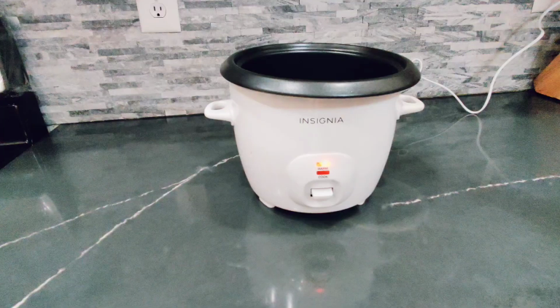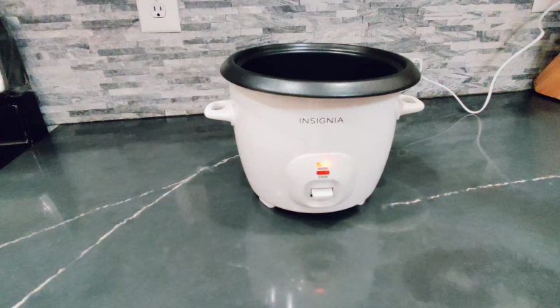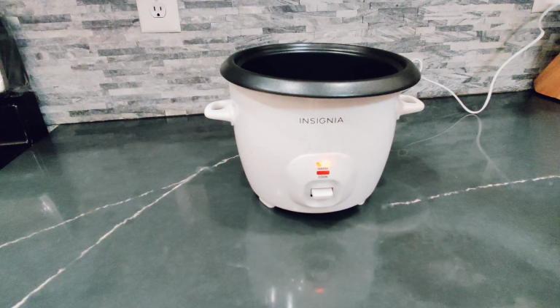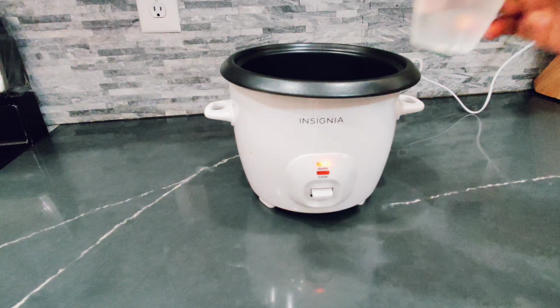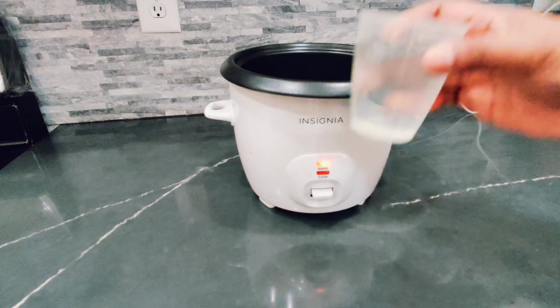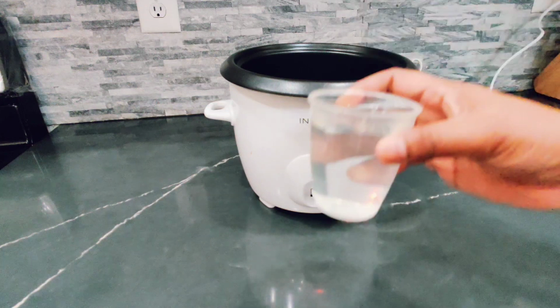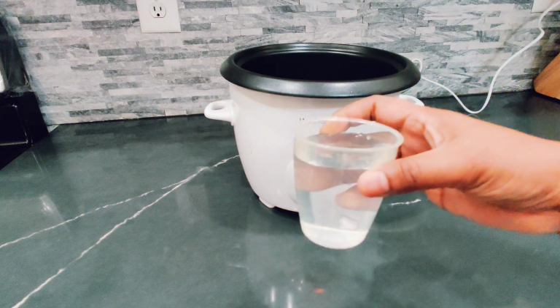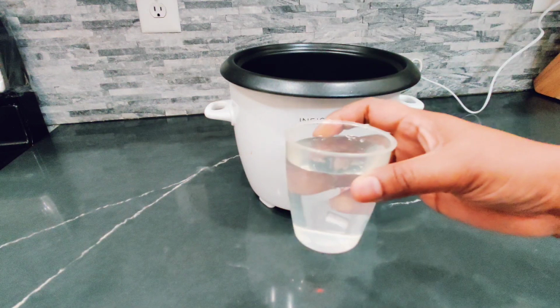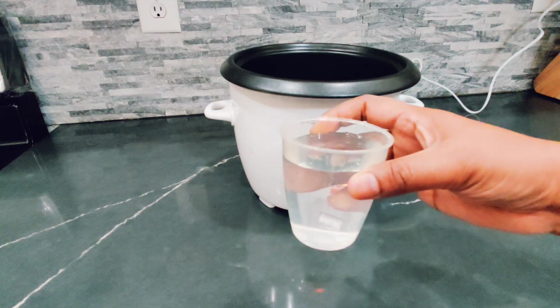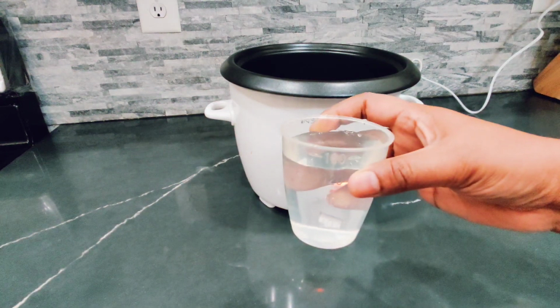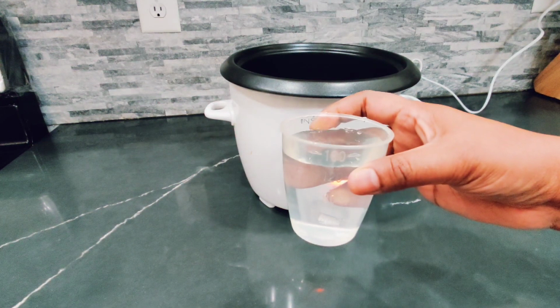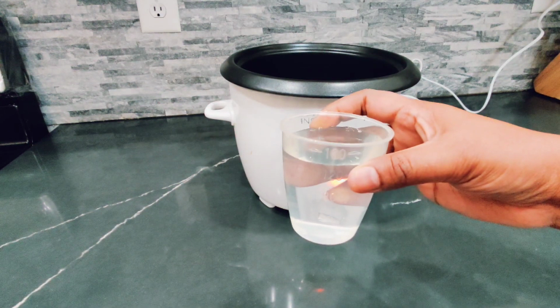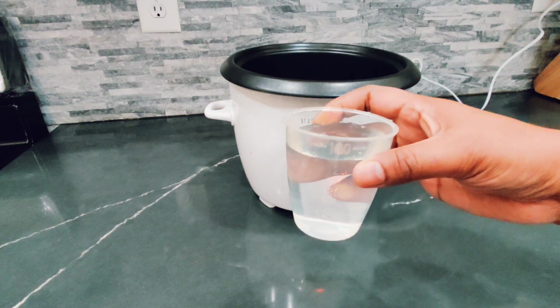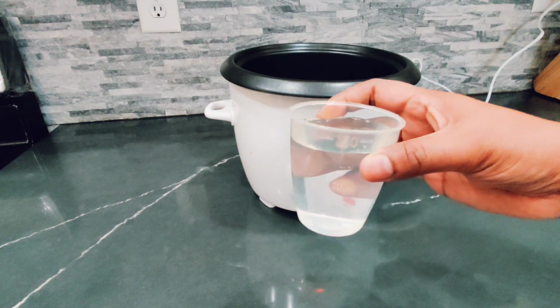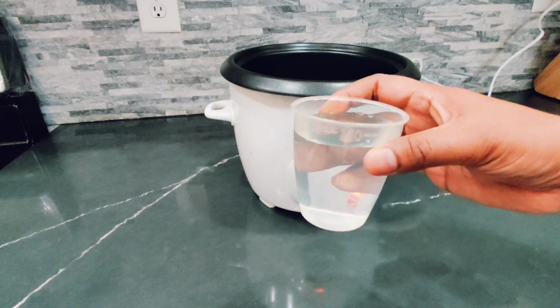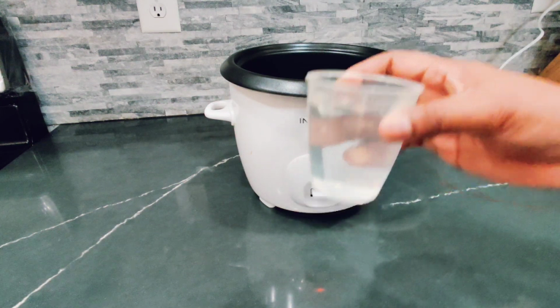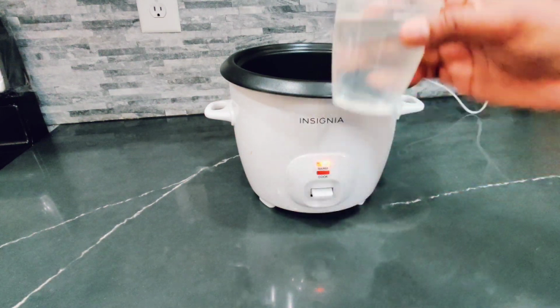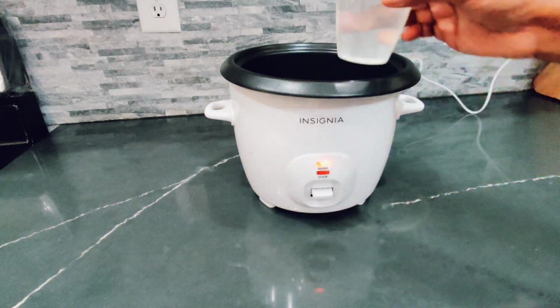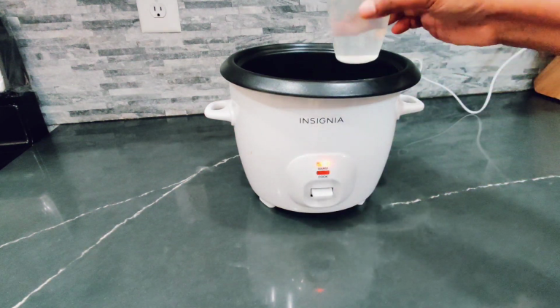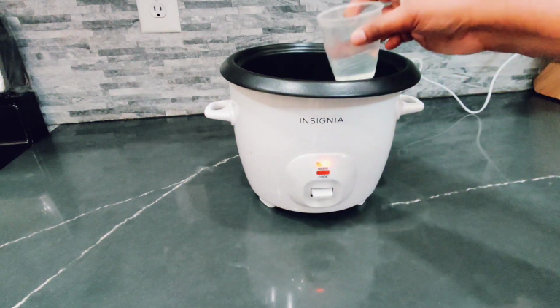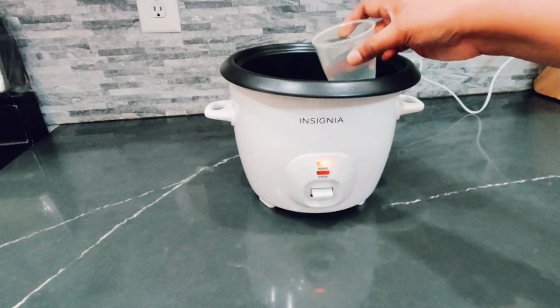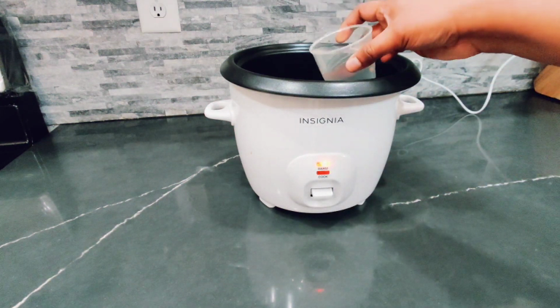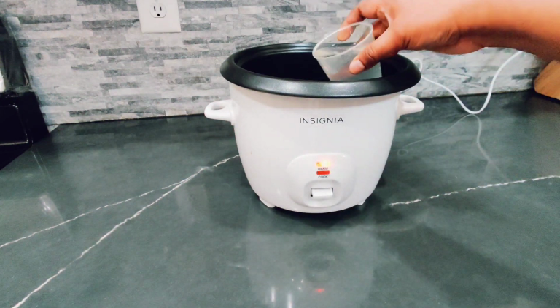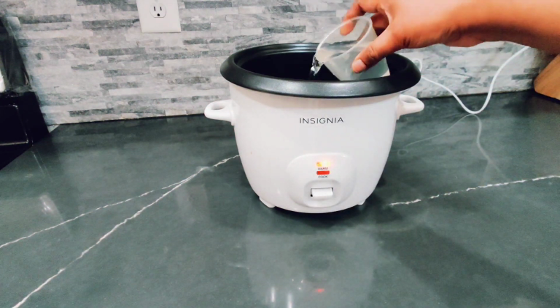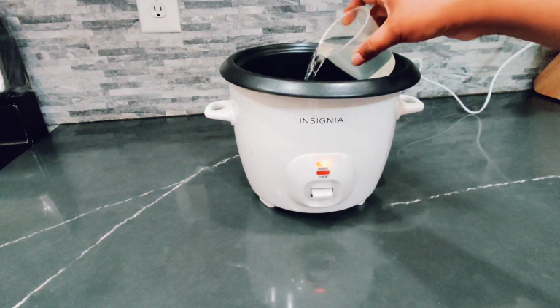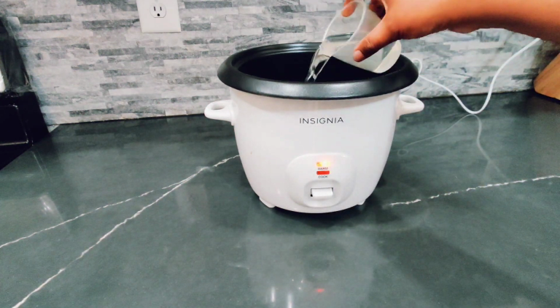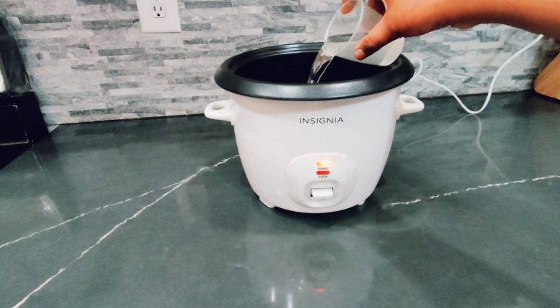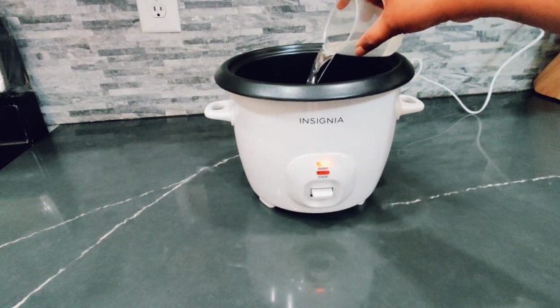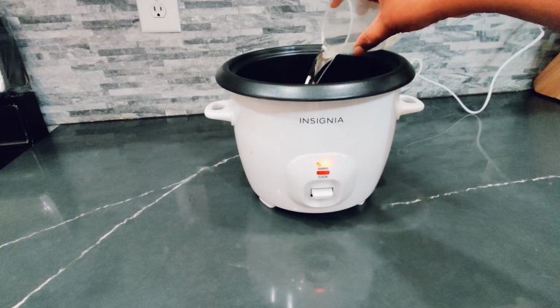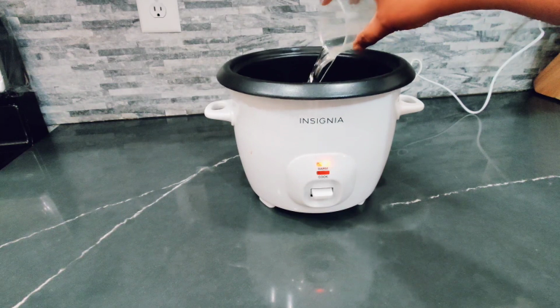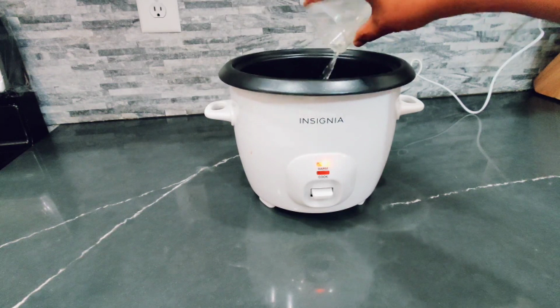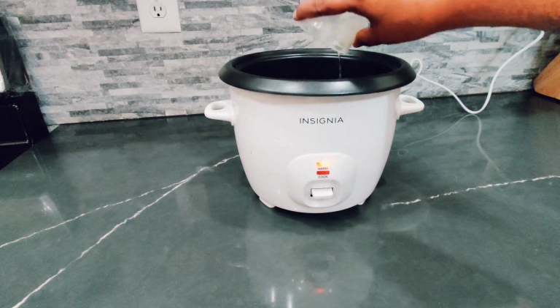Now this is how we made rice with this rice cooker. For one cup of rice you can have two cups of water.